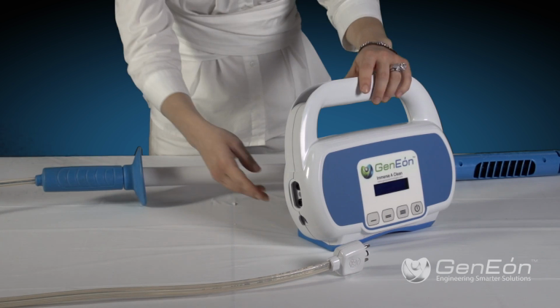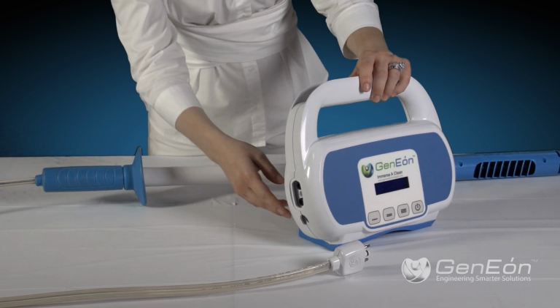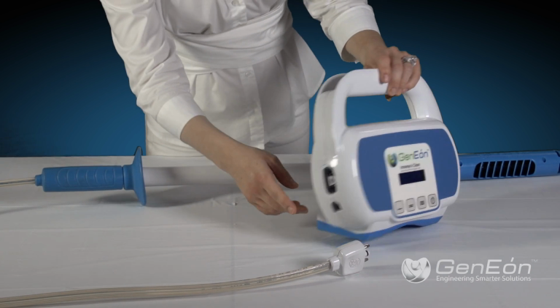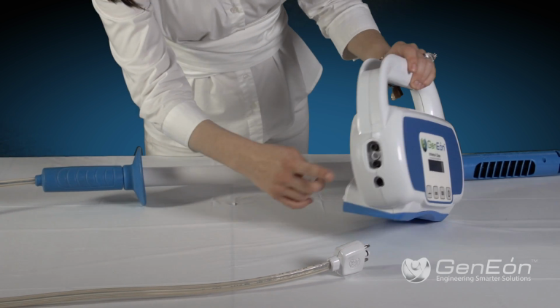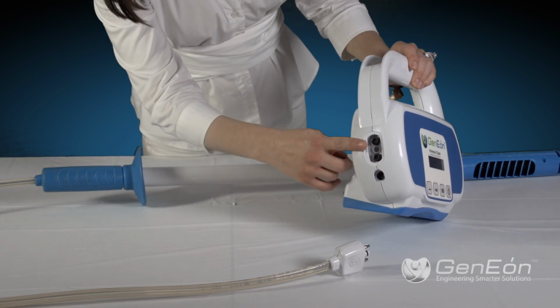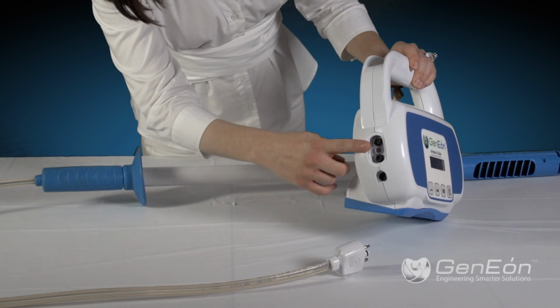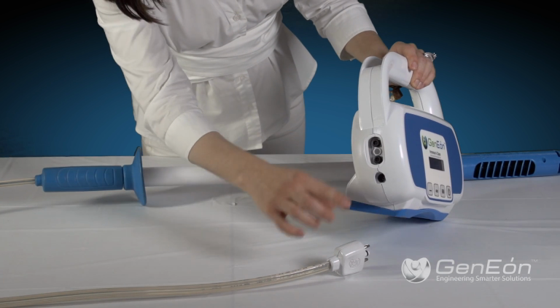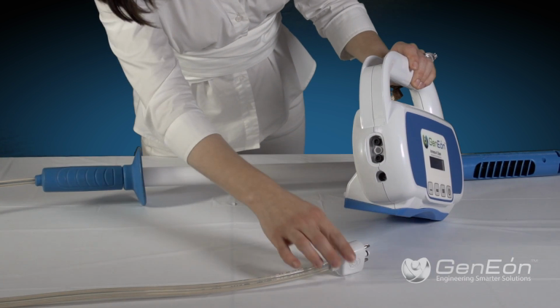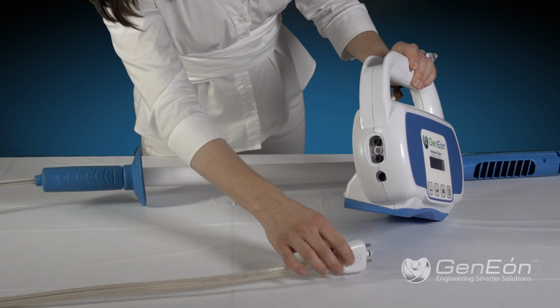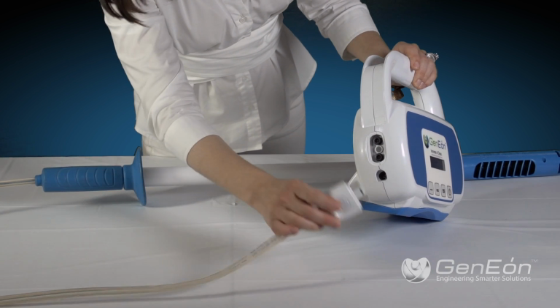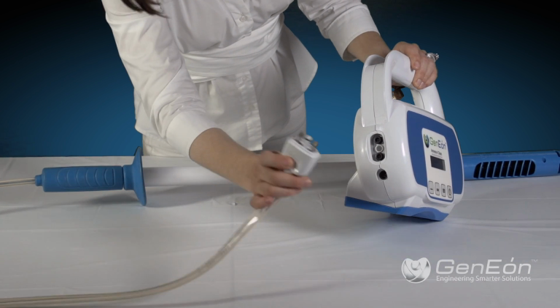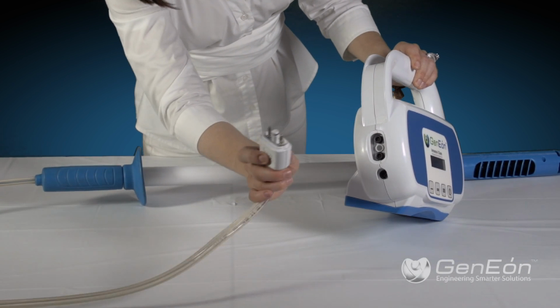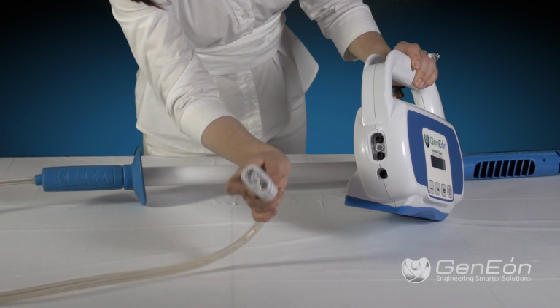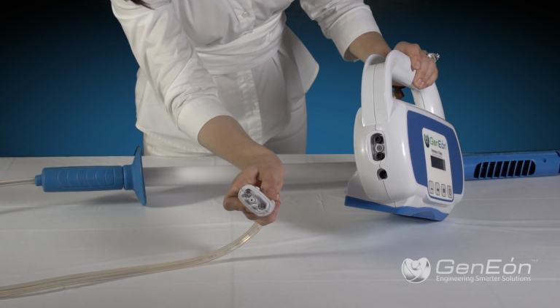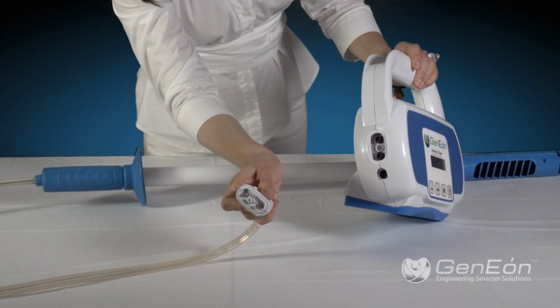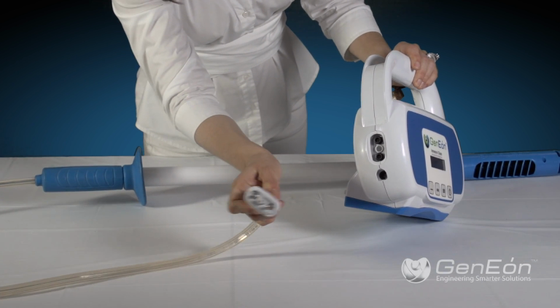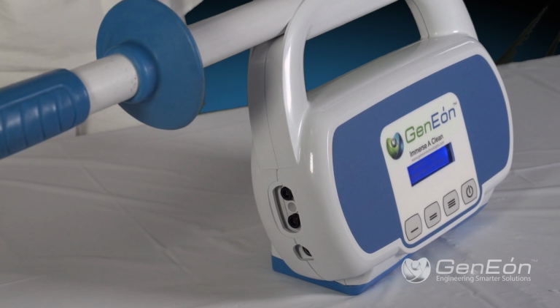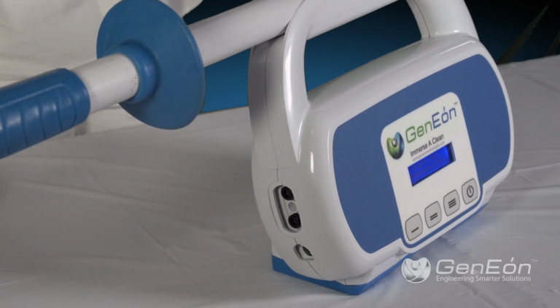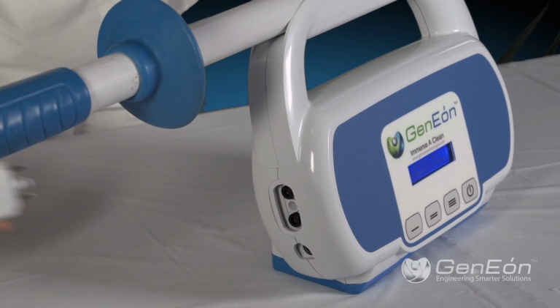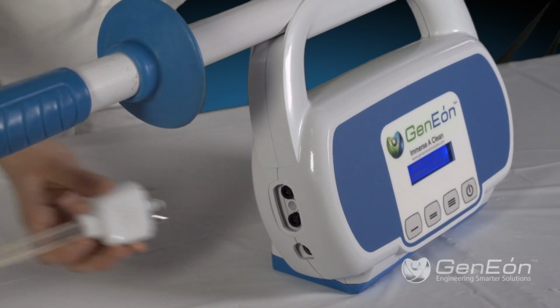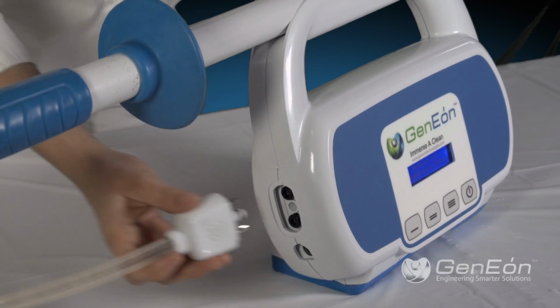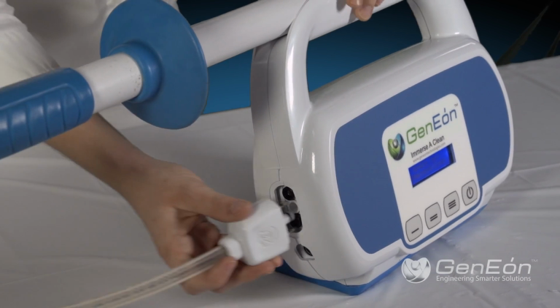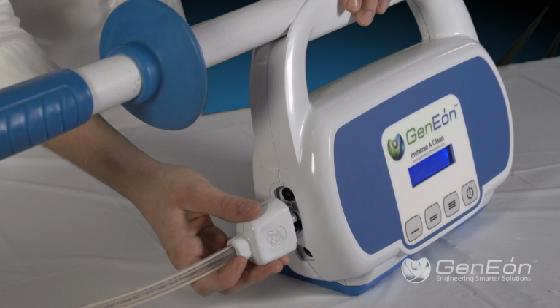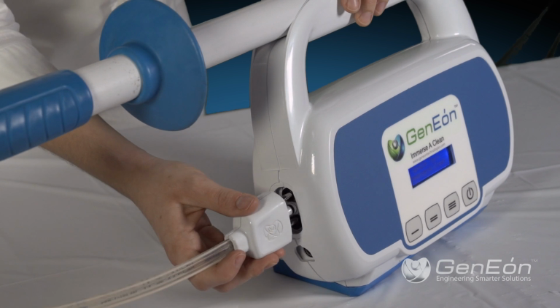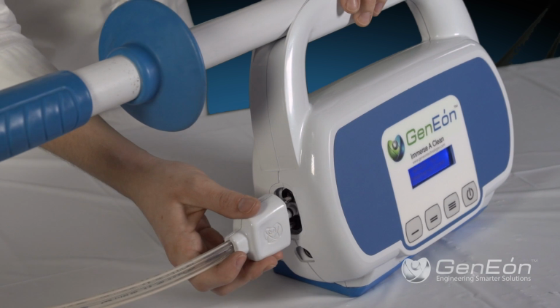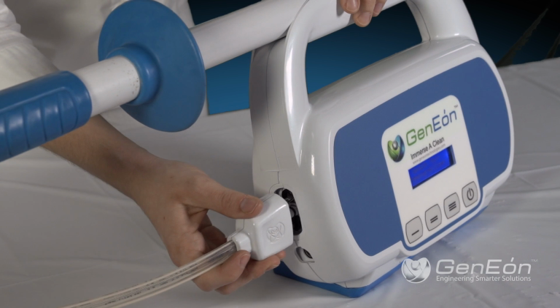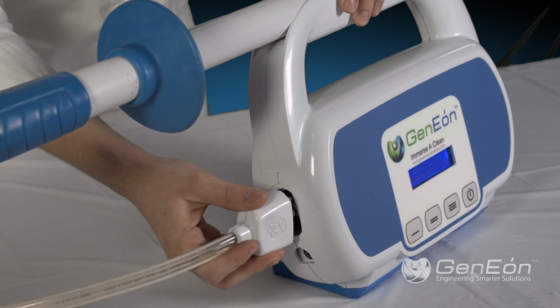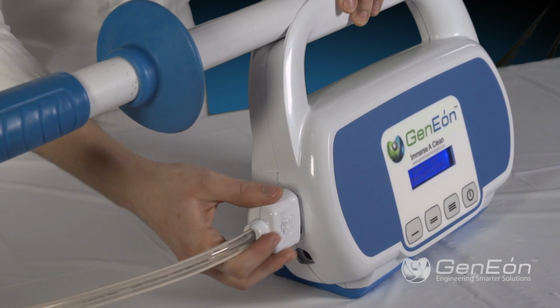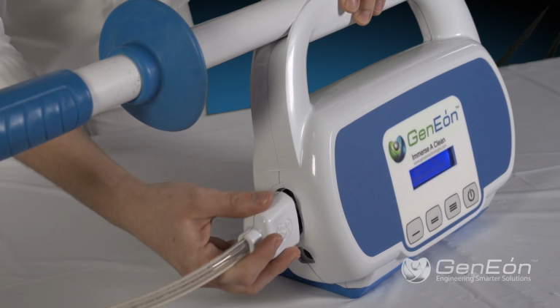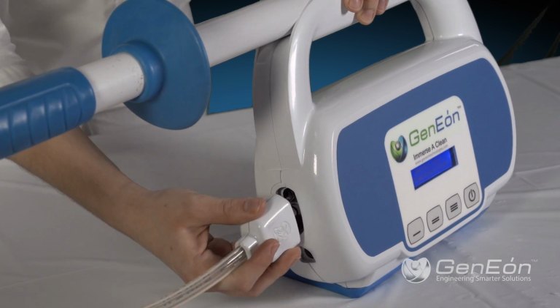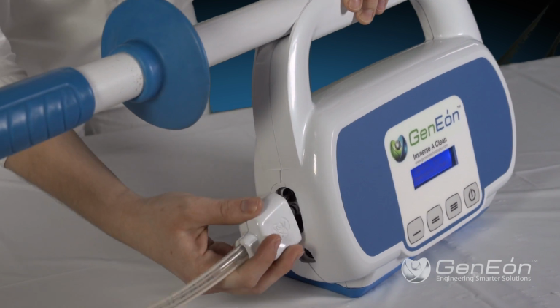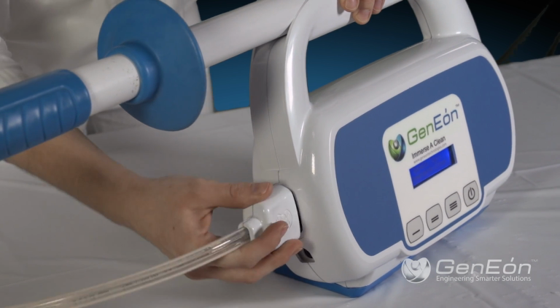To use the ImmersiClean, first make sure the umbilical cord is plugged into the control unit.